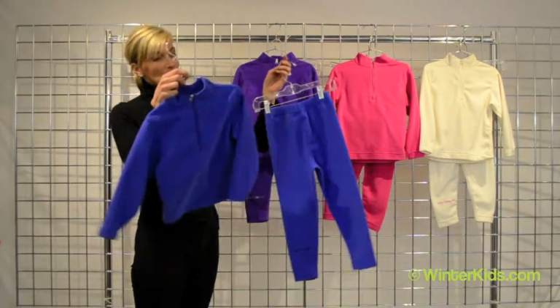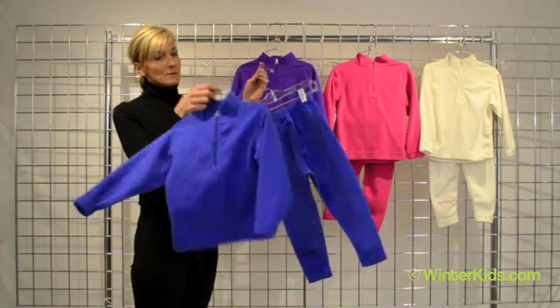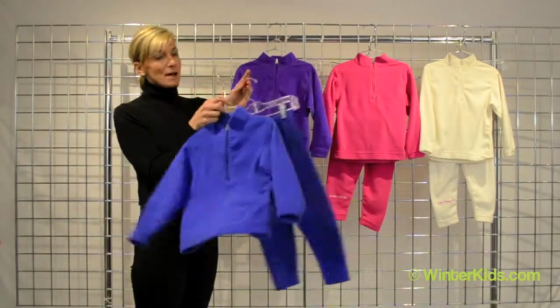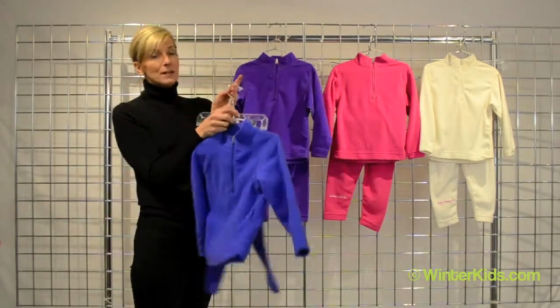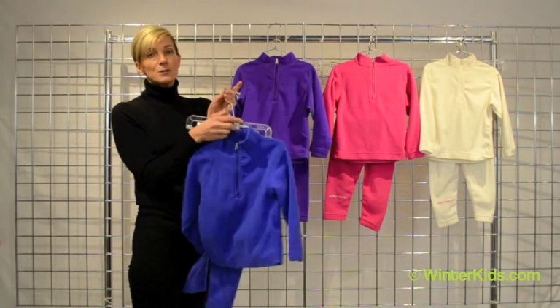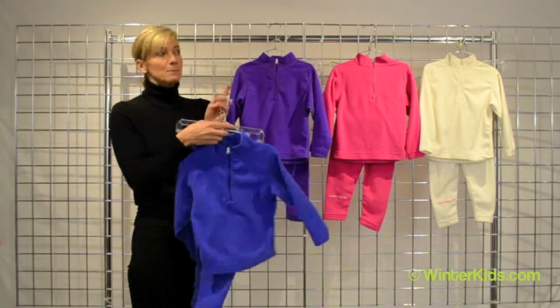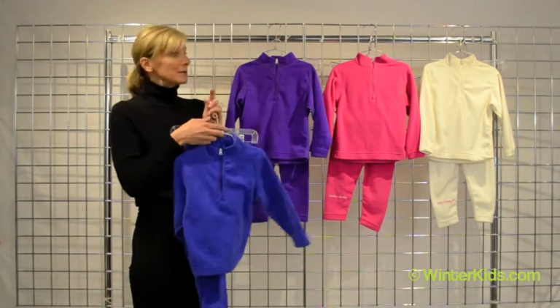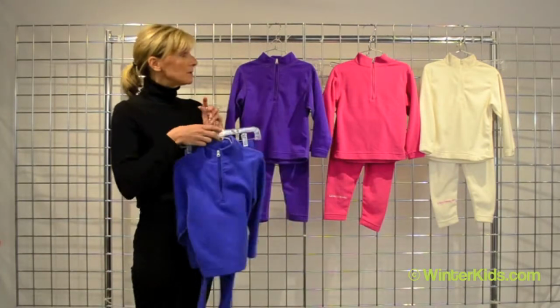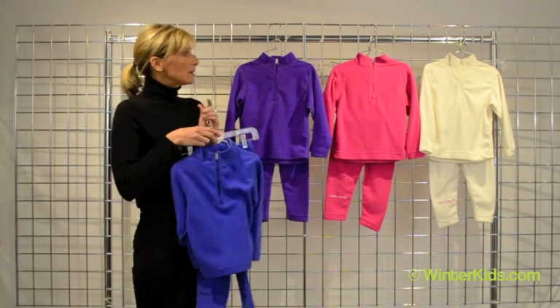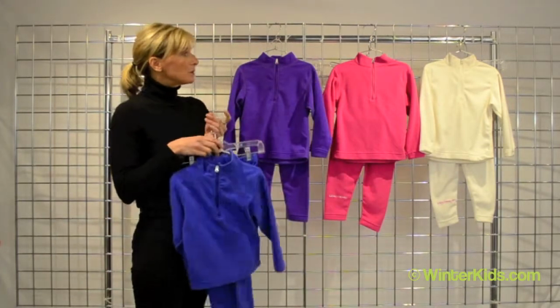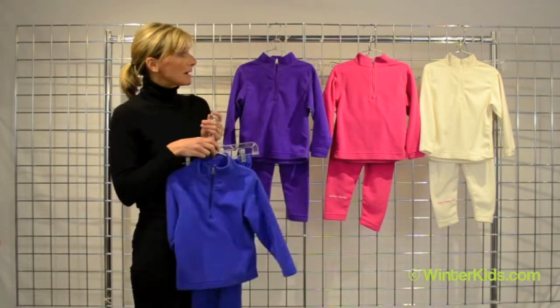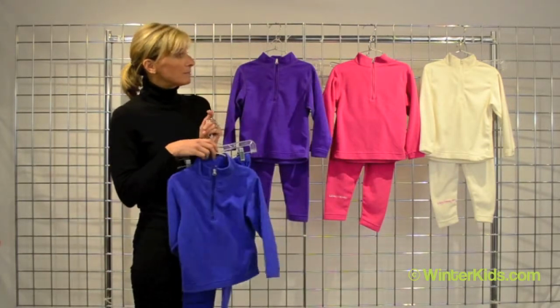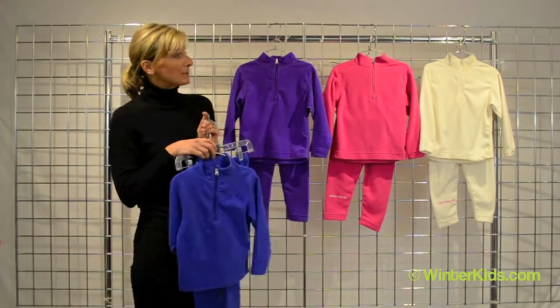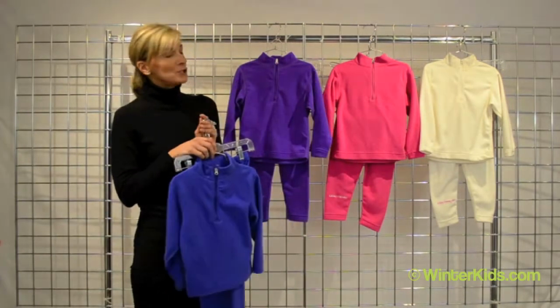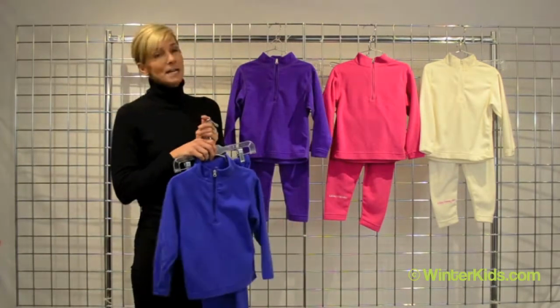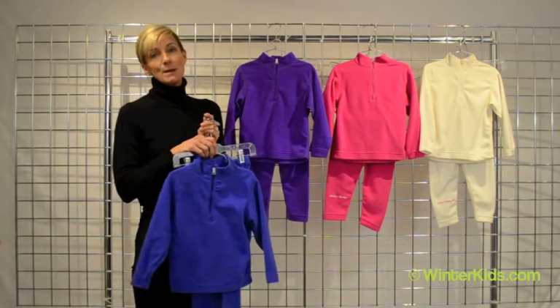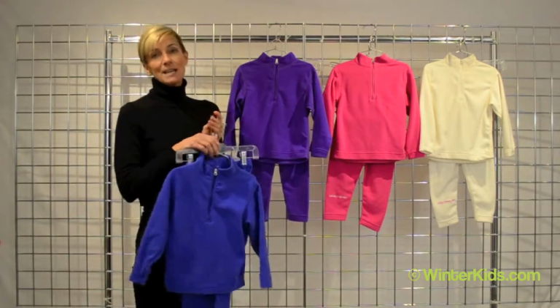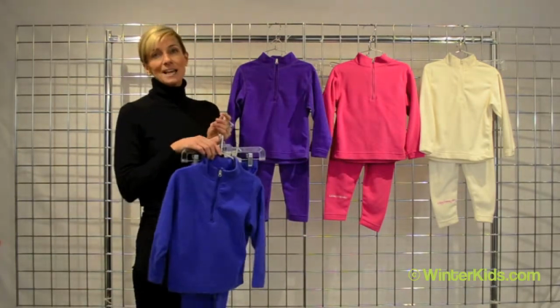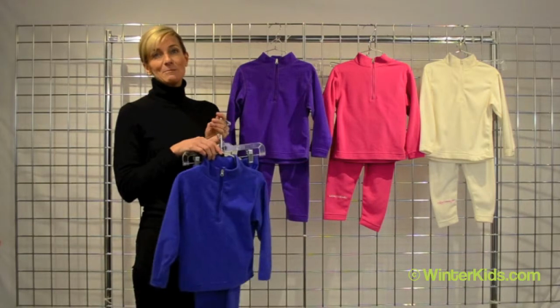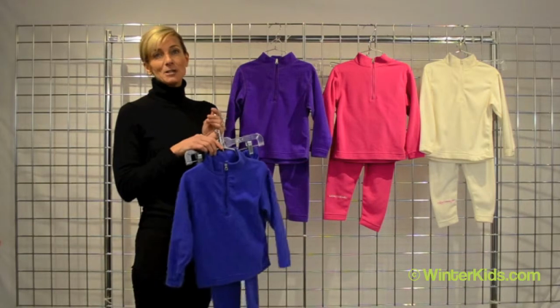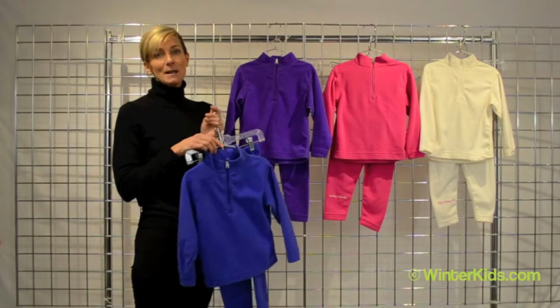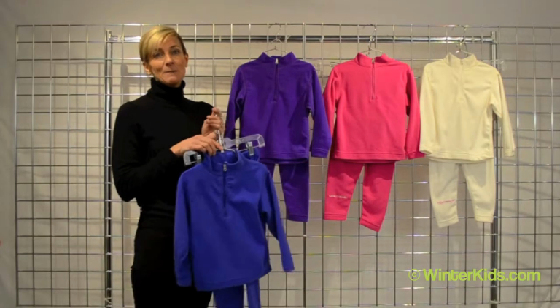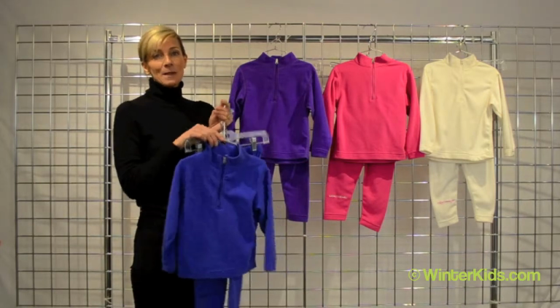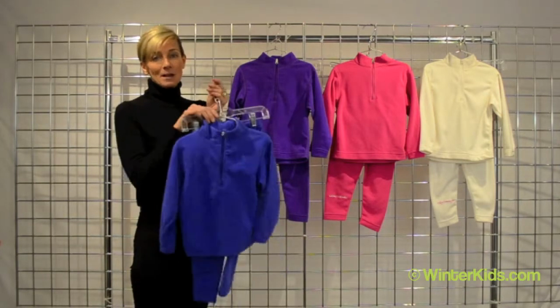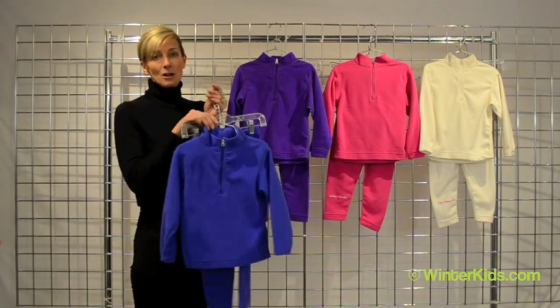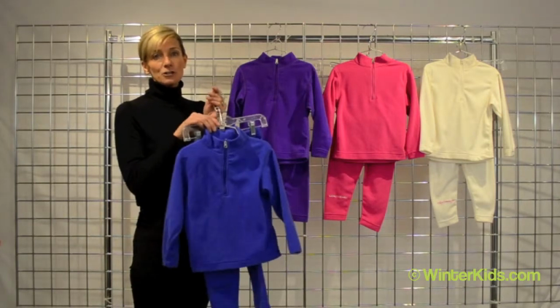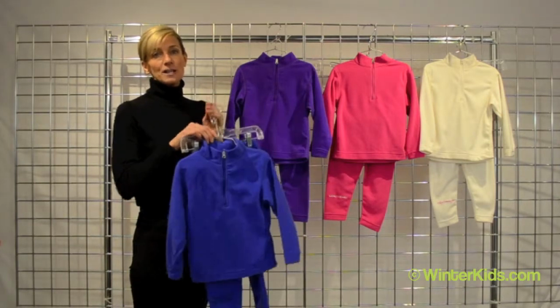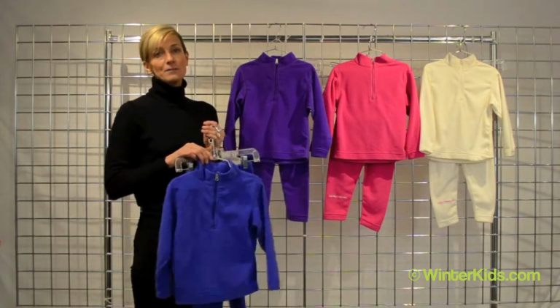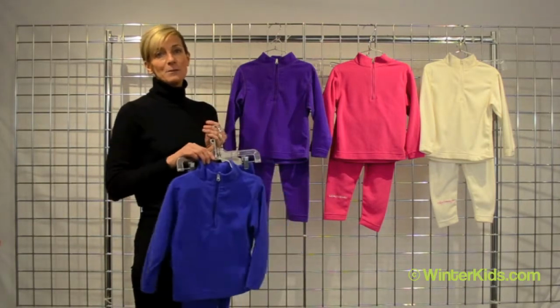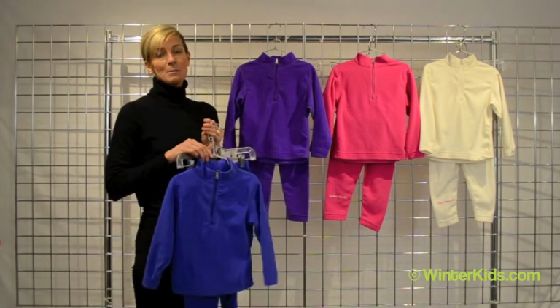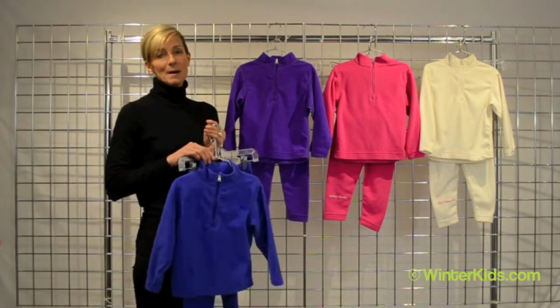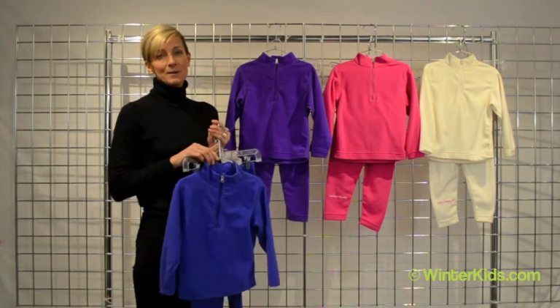We've got victory blue, grape, china pink, and marshmallow. Ultra gear from Obermeyer.